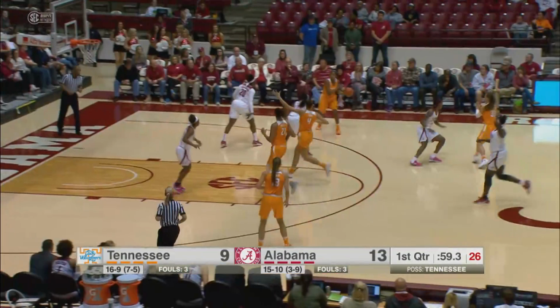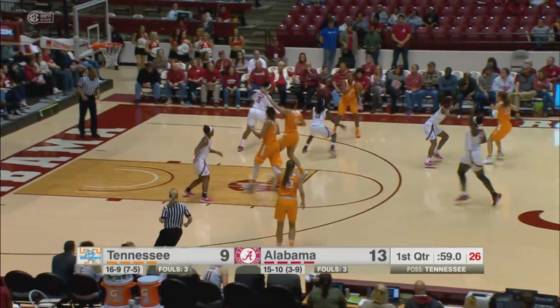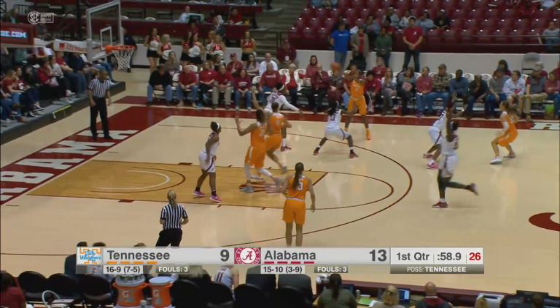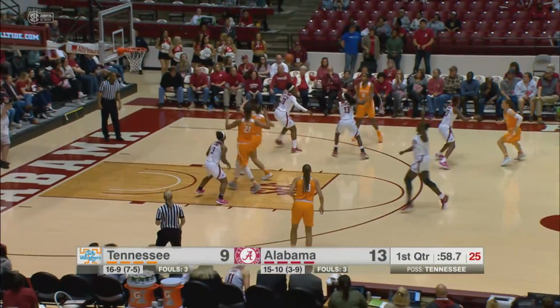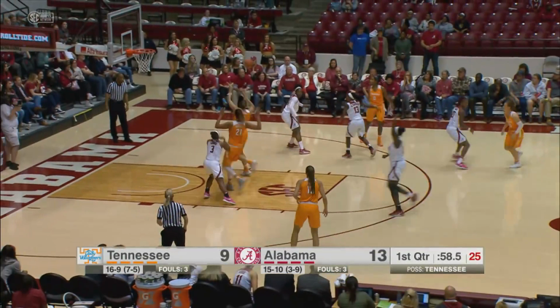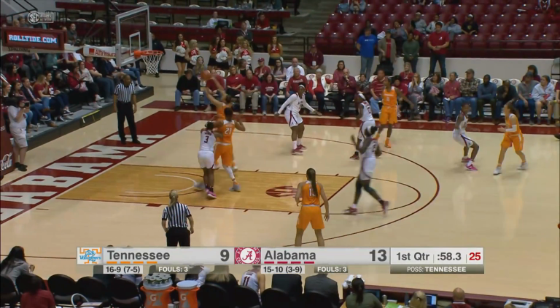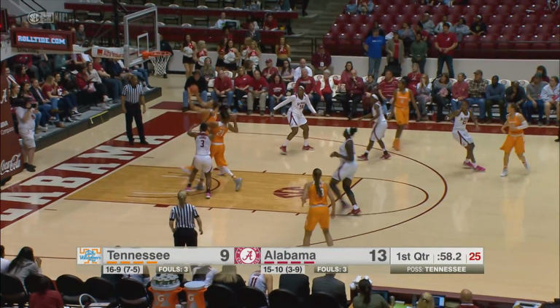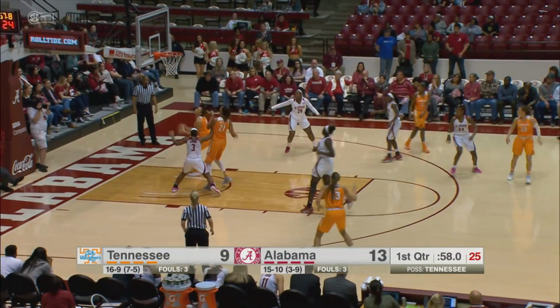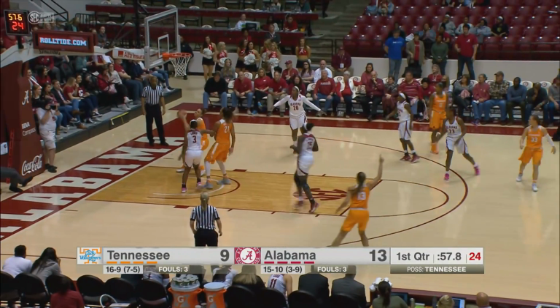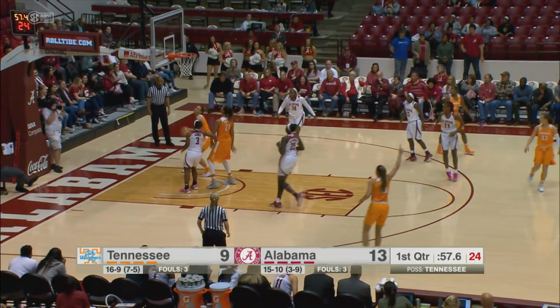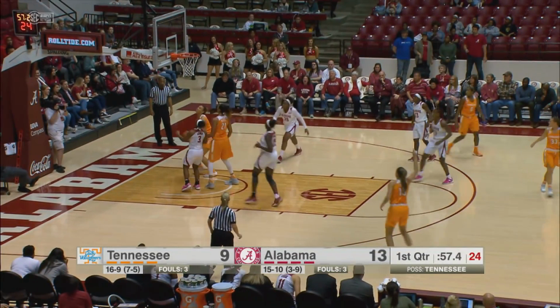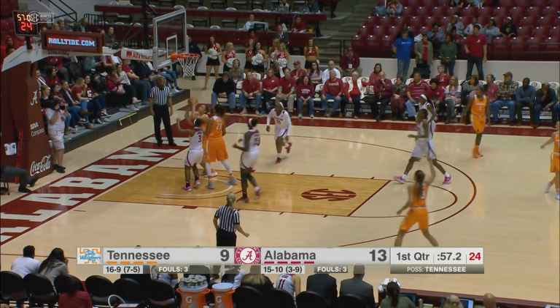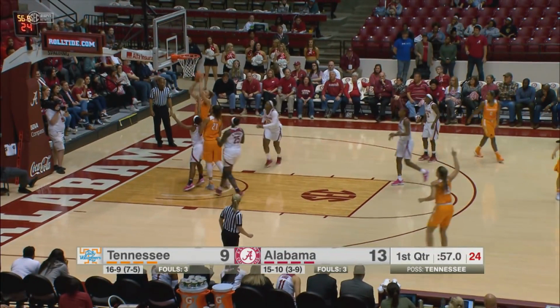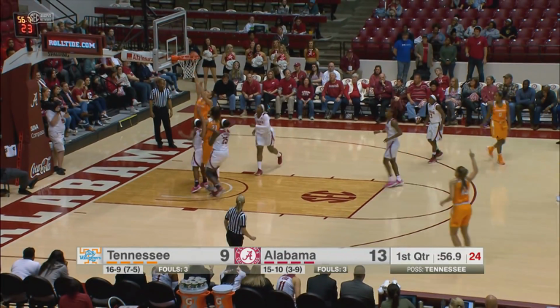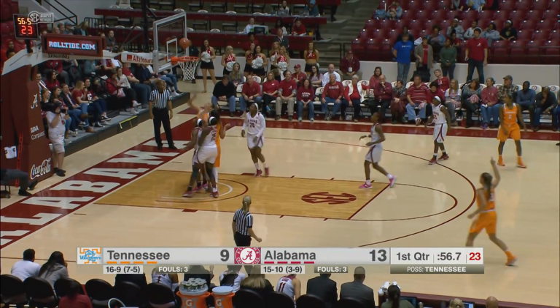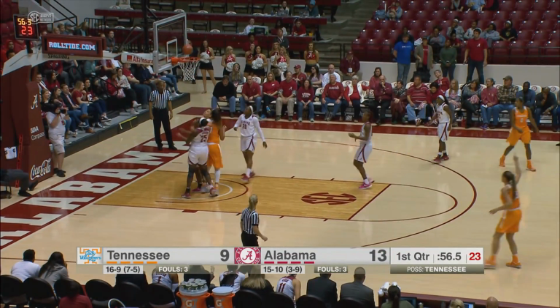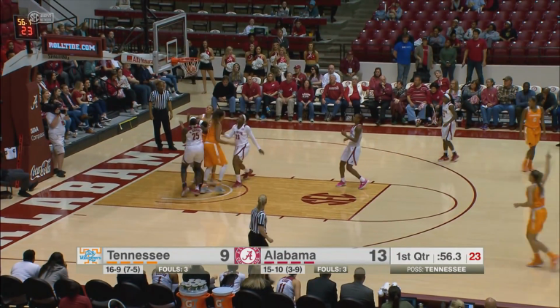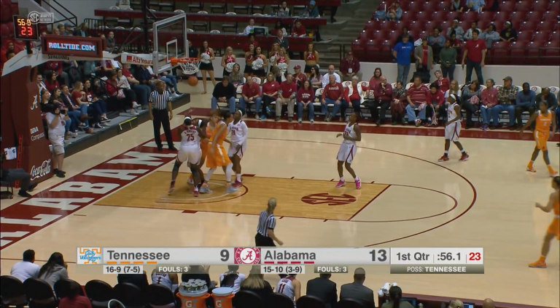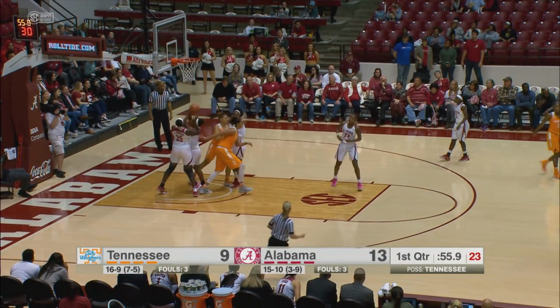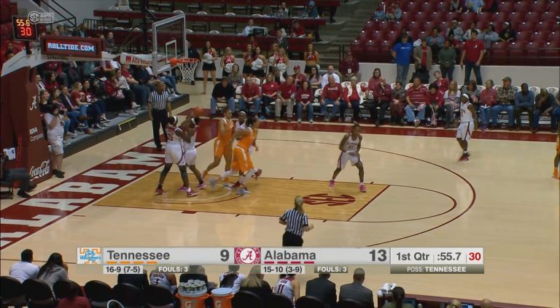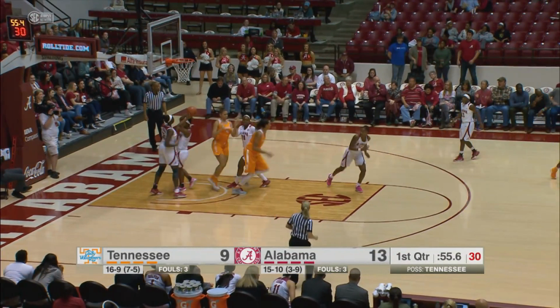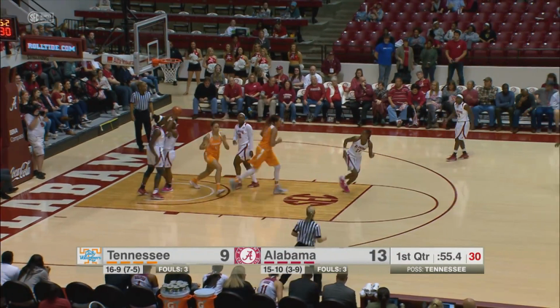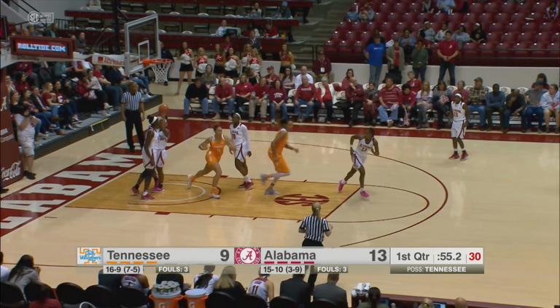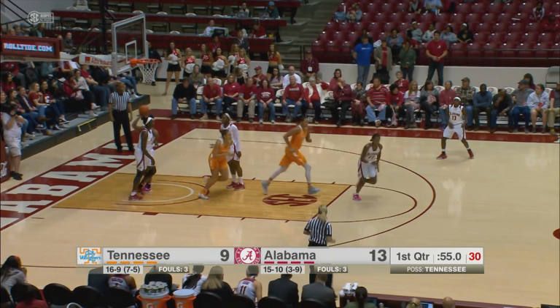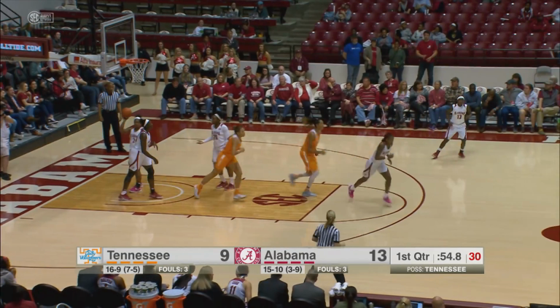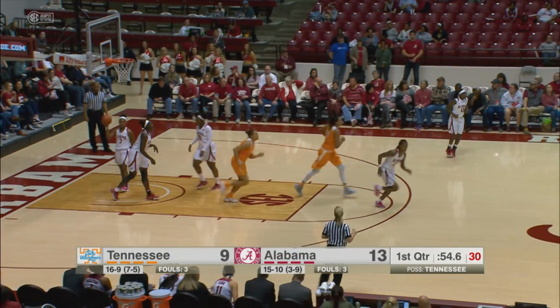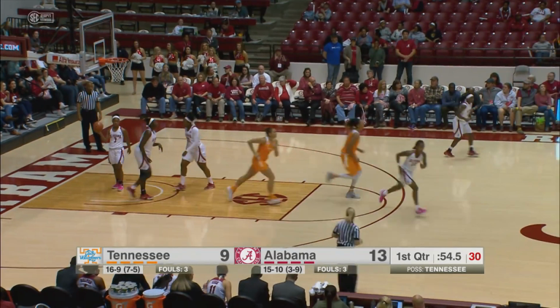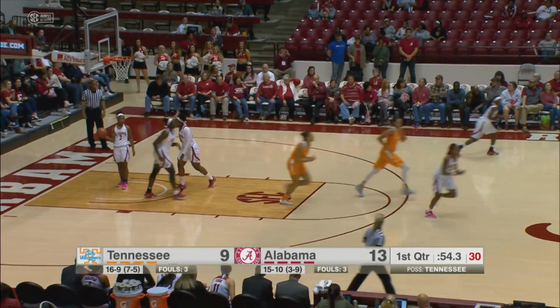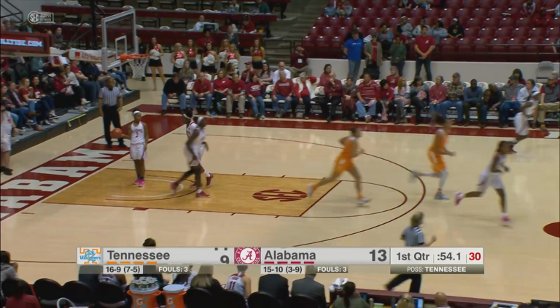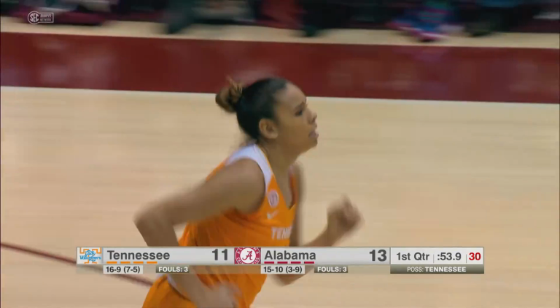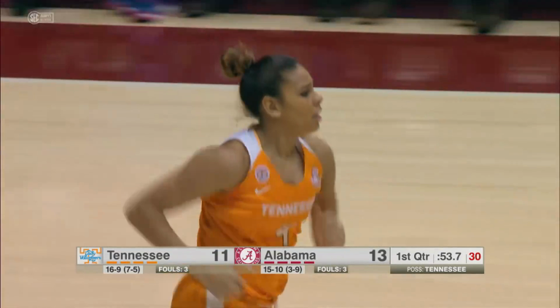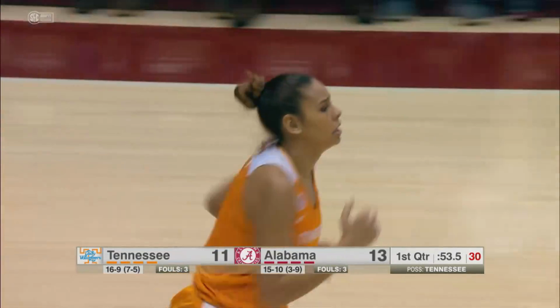Reynolds on the right wing, into Nunn. Nunn right side, off the glass — good. Nunn with four points.